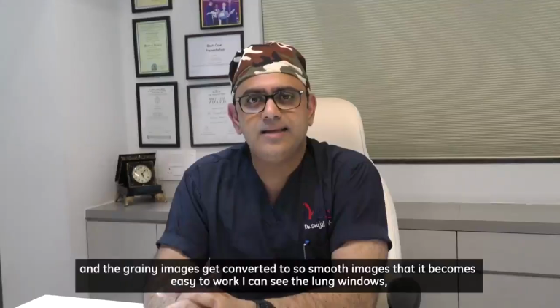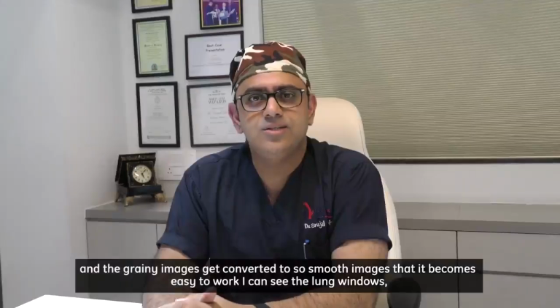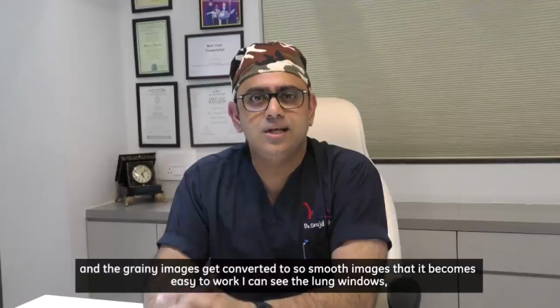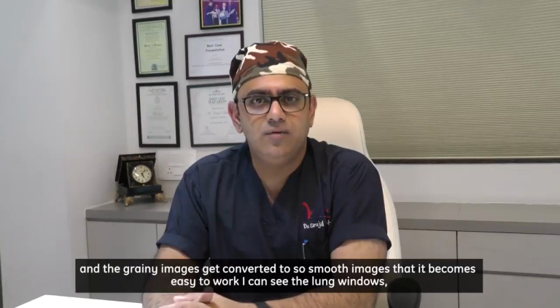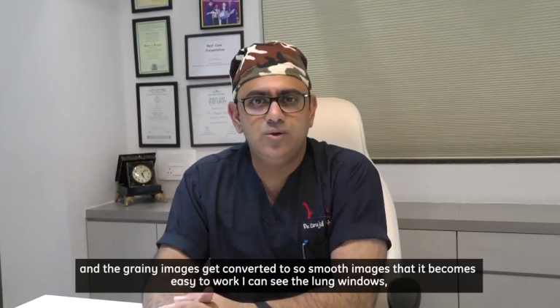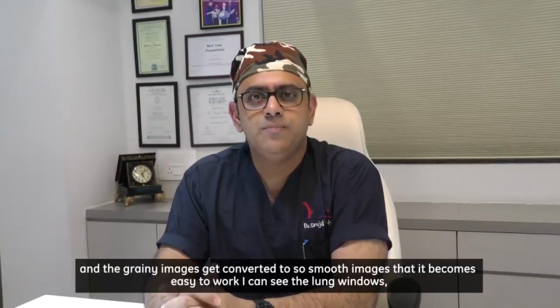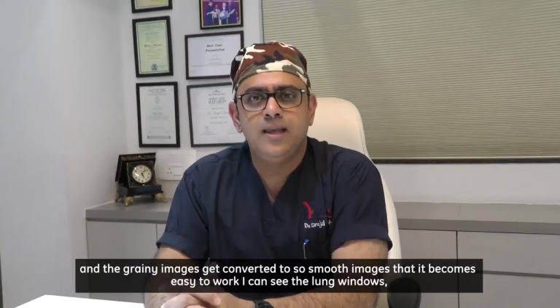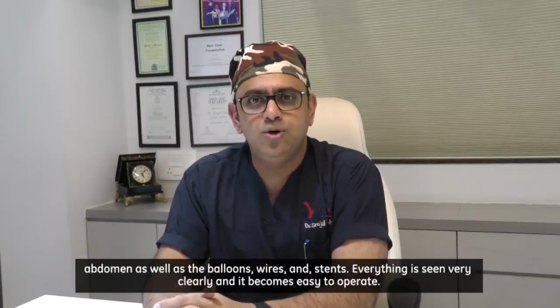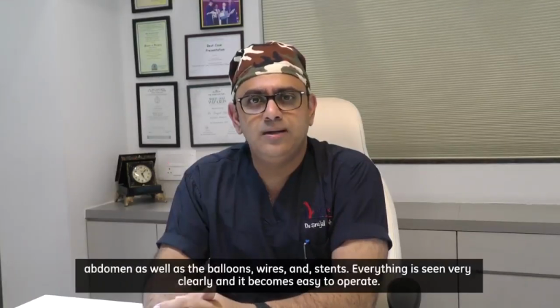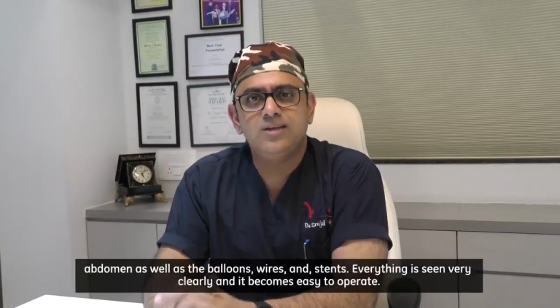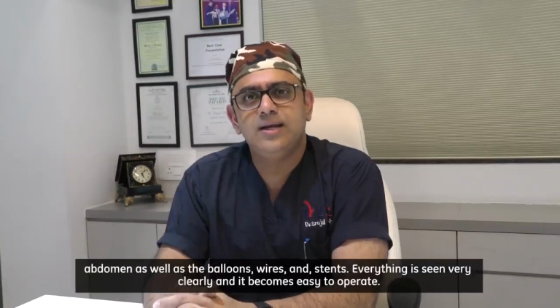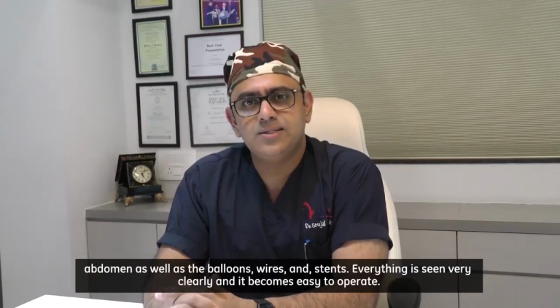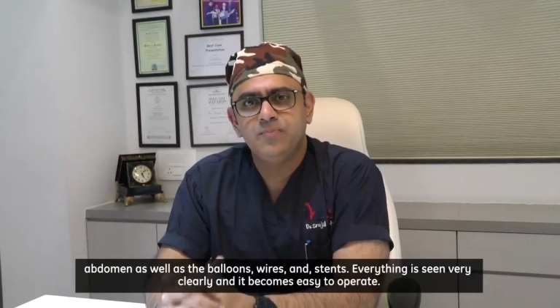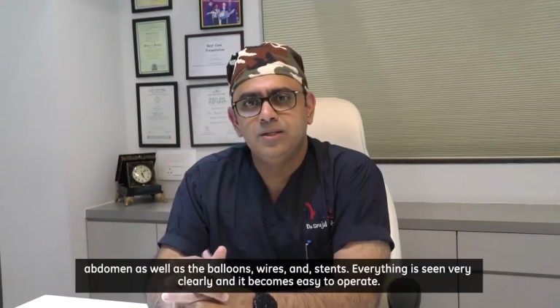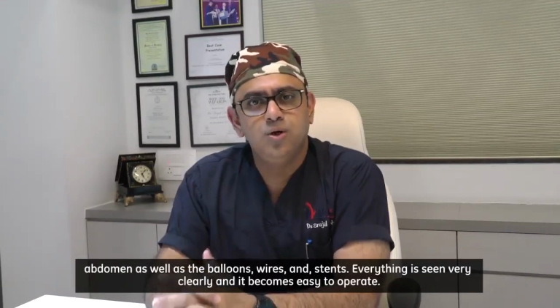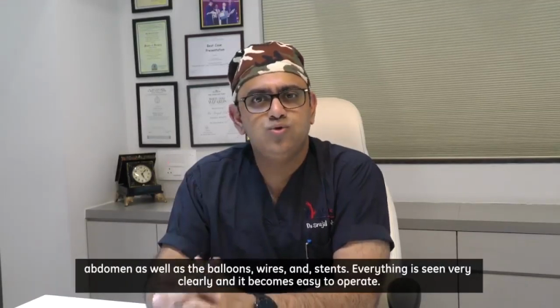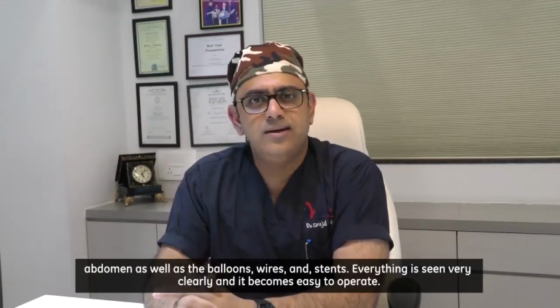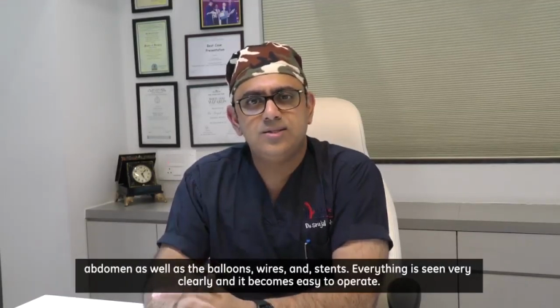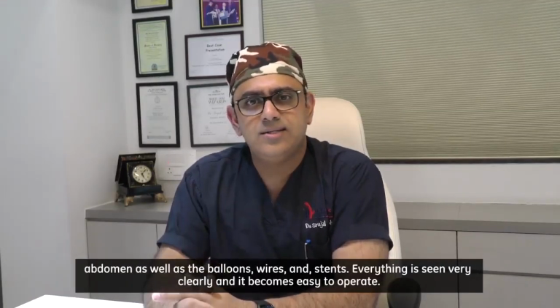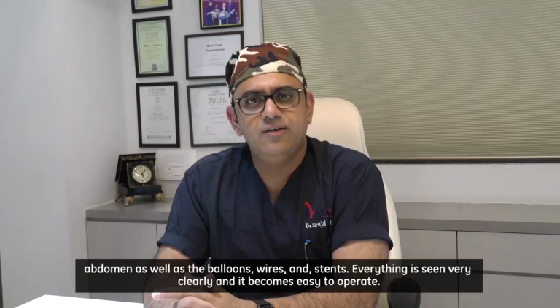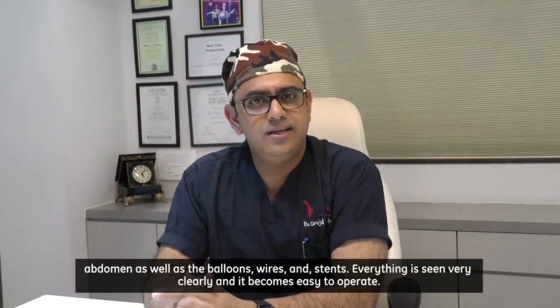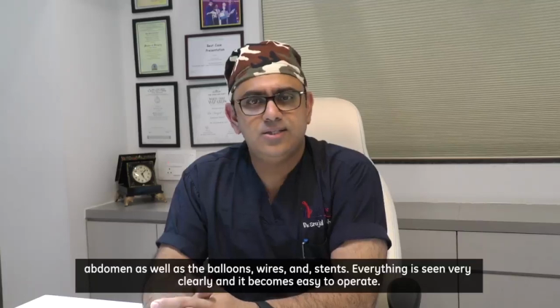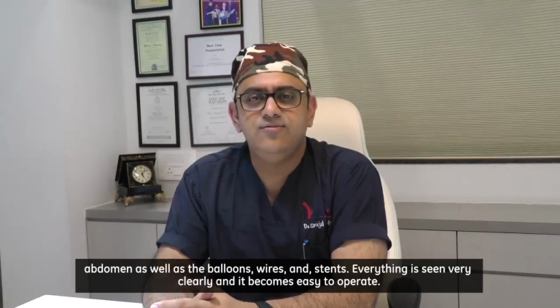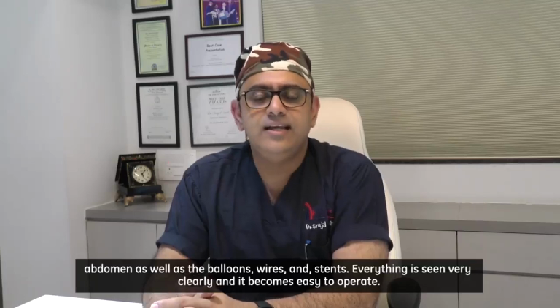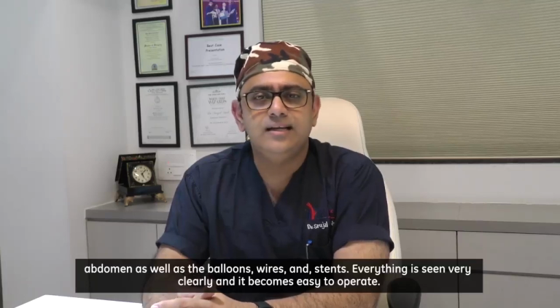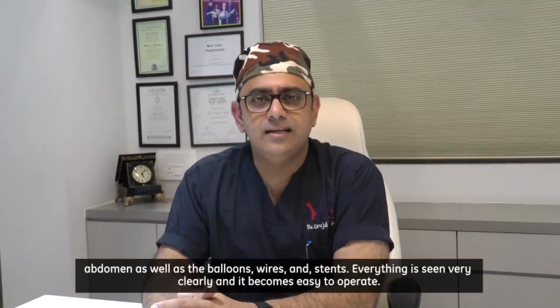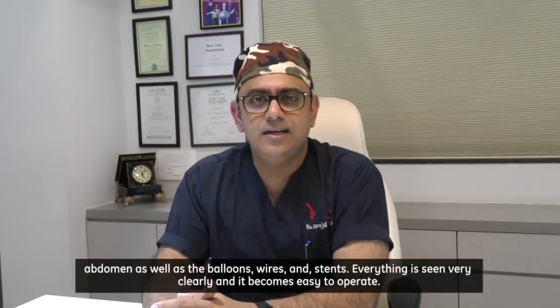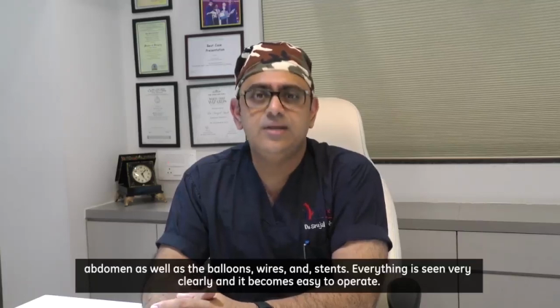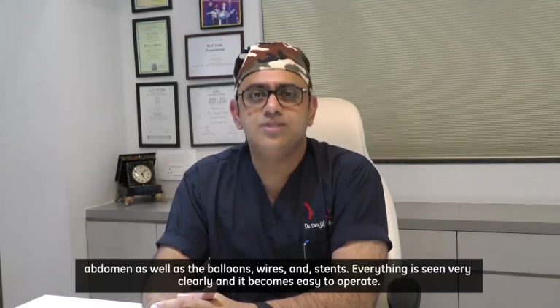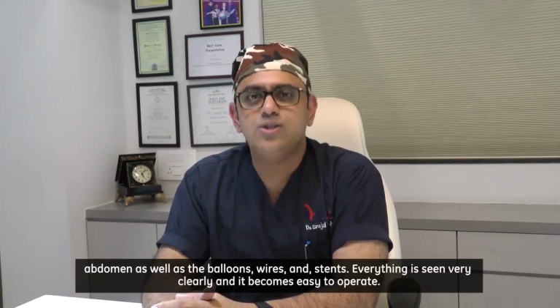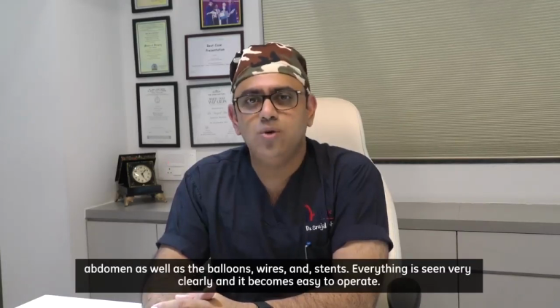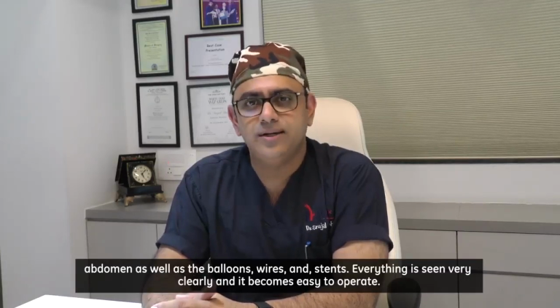I can see the lung windows, abdomen, as well as the balloons, wires, and stents — everything is seen very clearly and it becomes easy to operate.